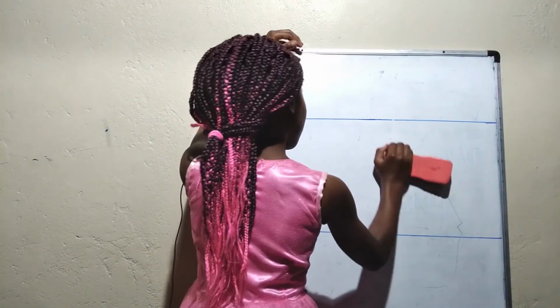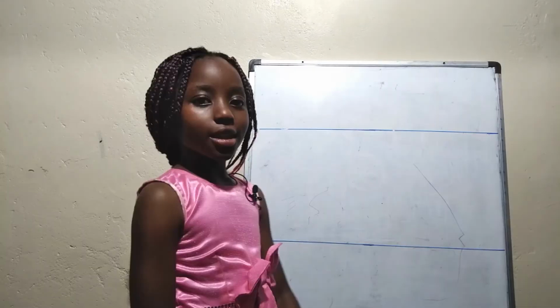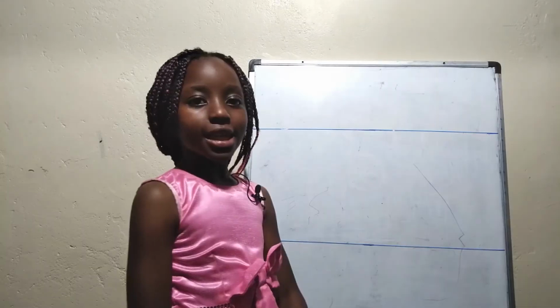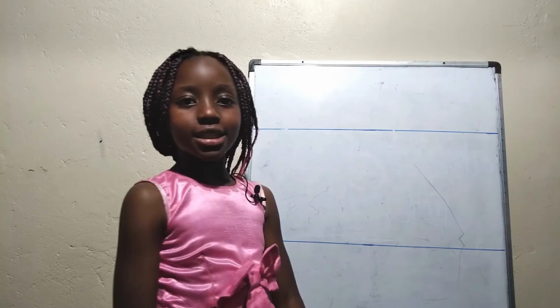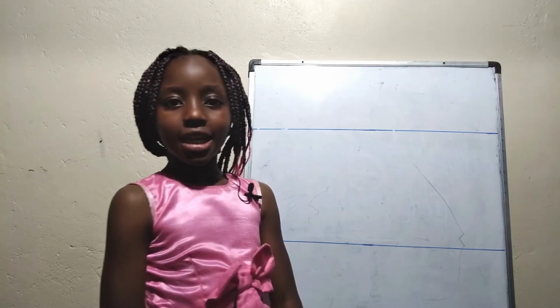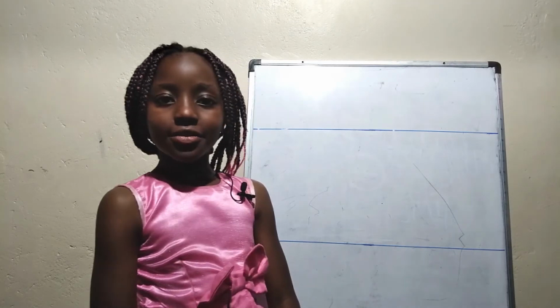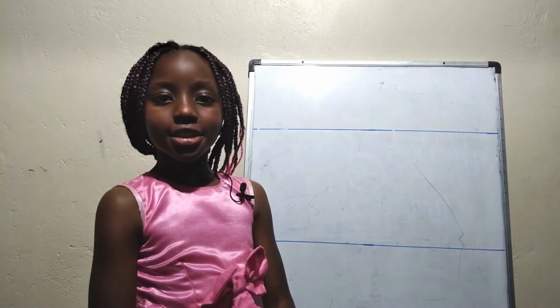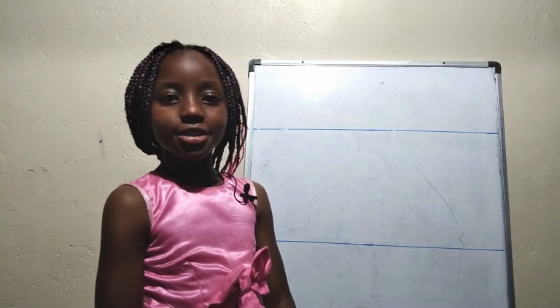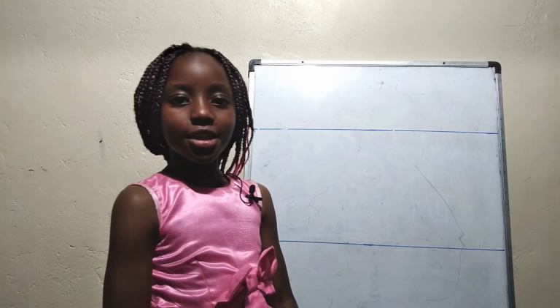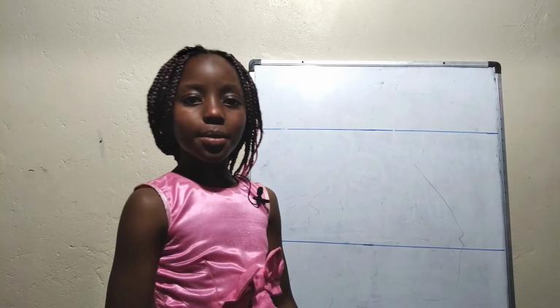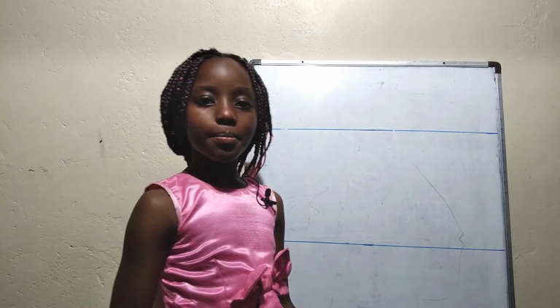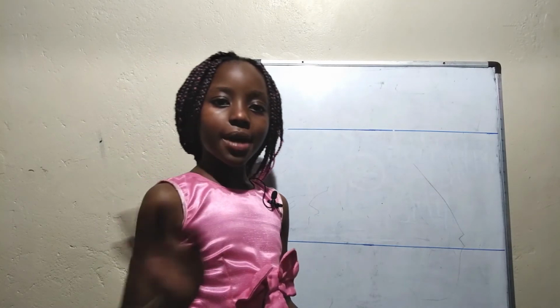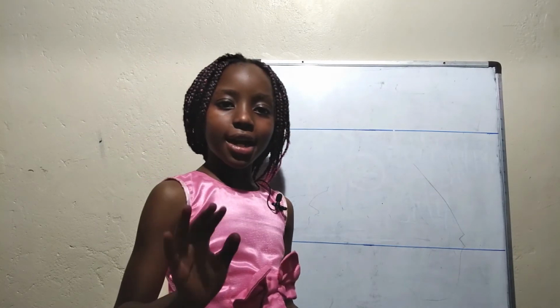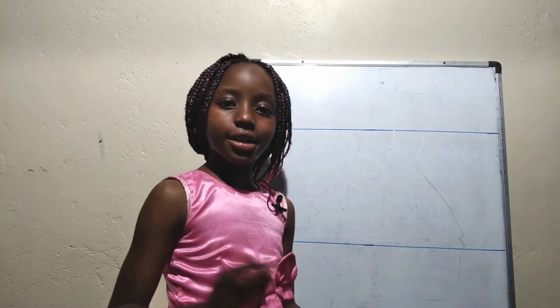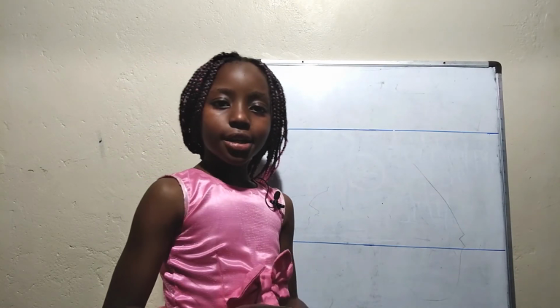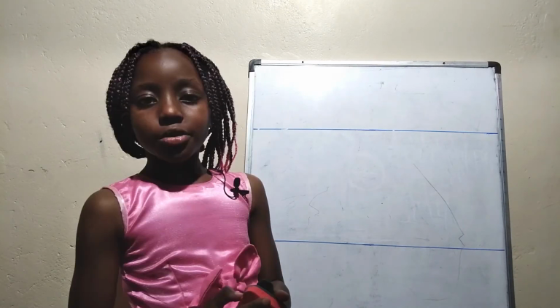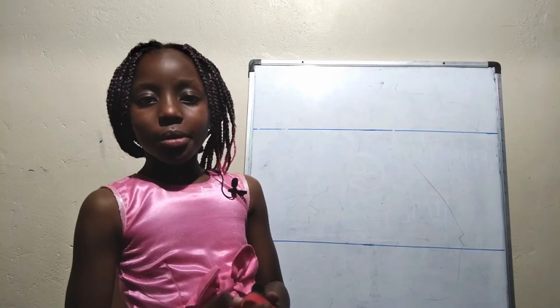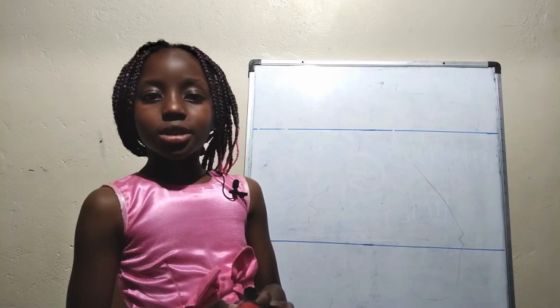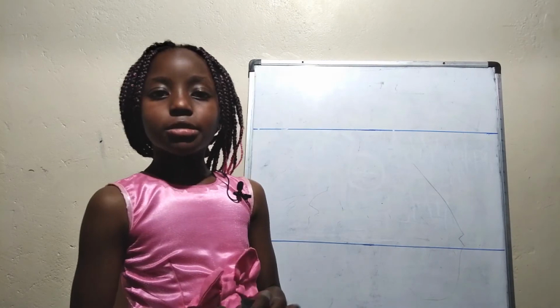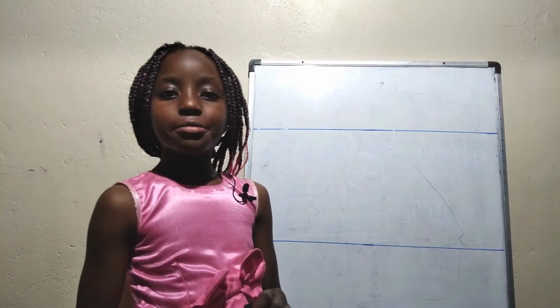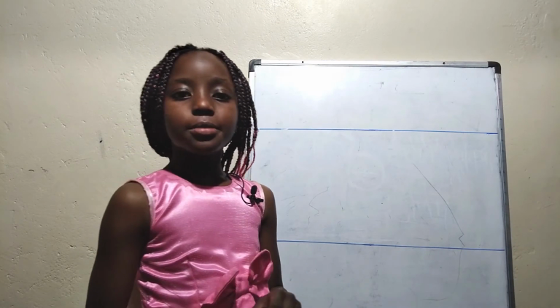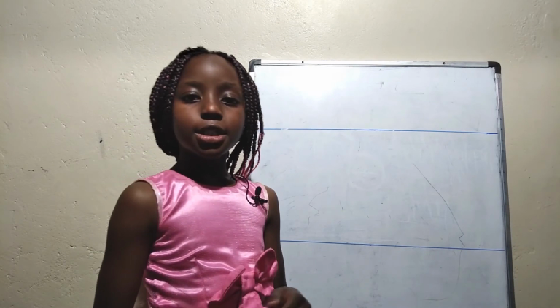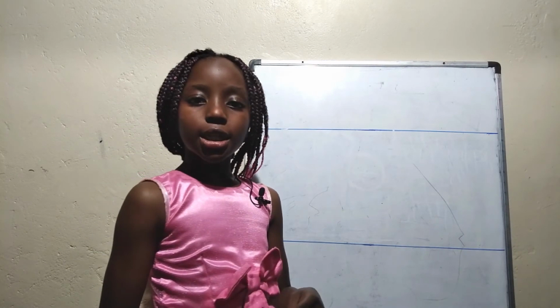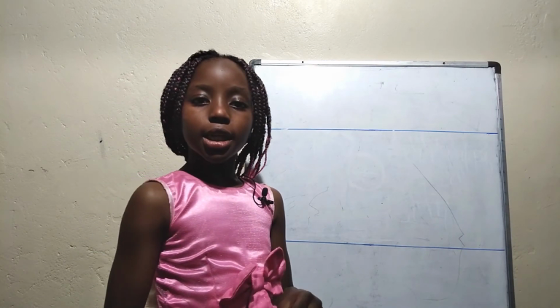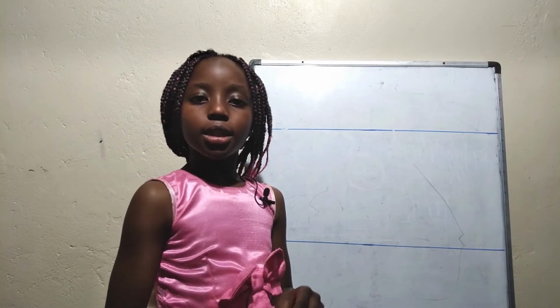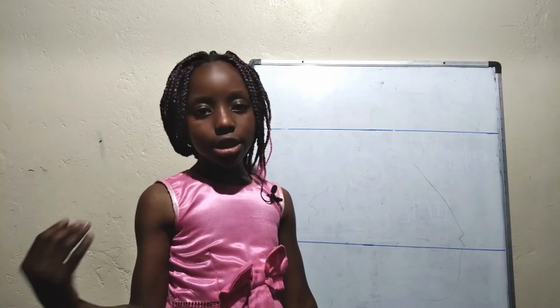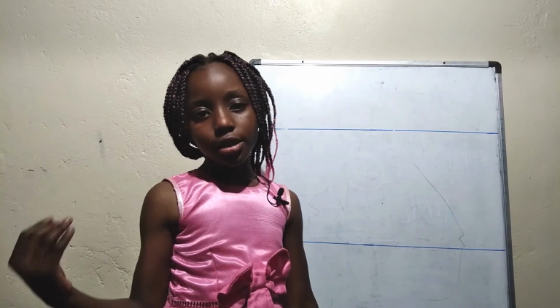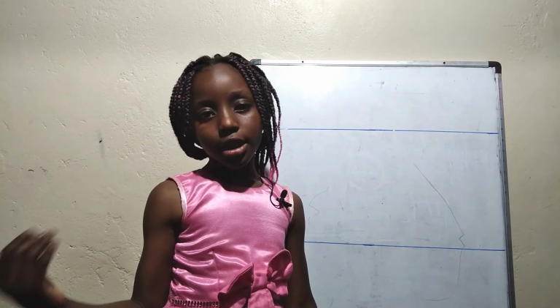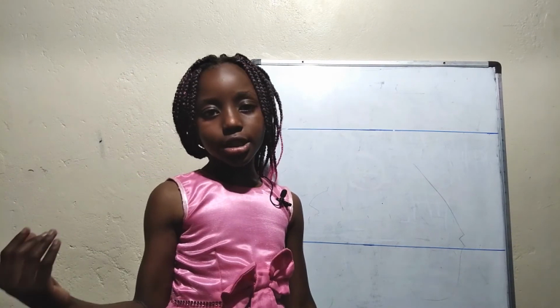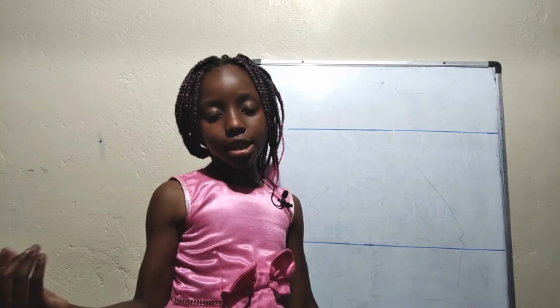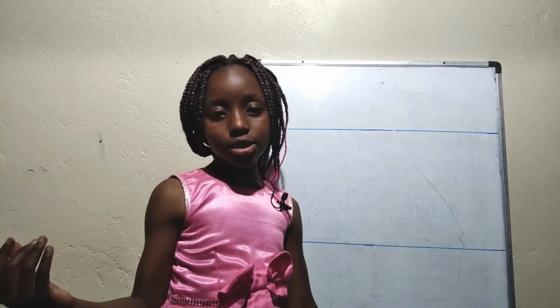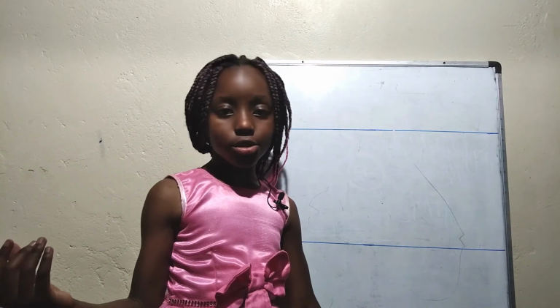And that is the end of our lesson today. Bye. Please subscribe to my channel. See you in the next lesson.